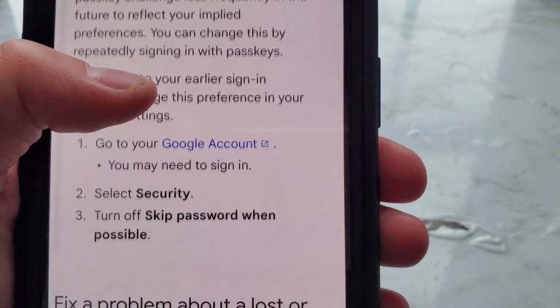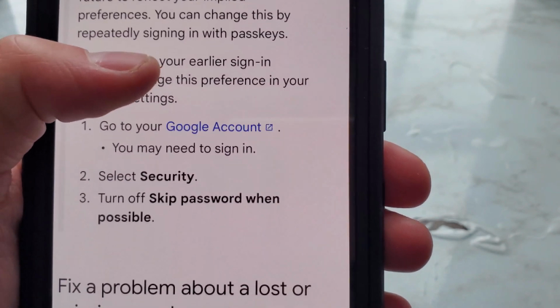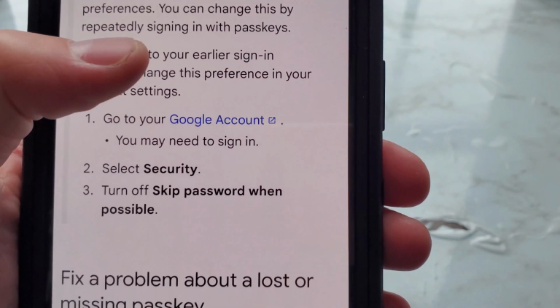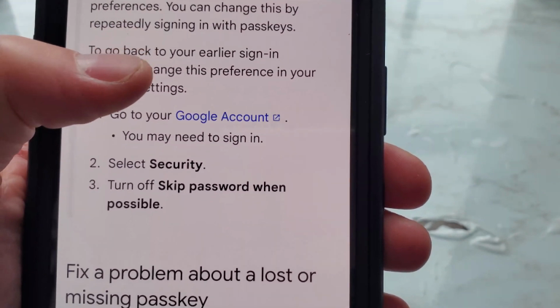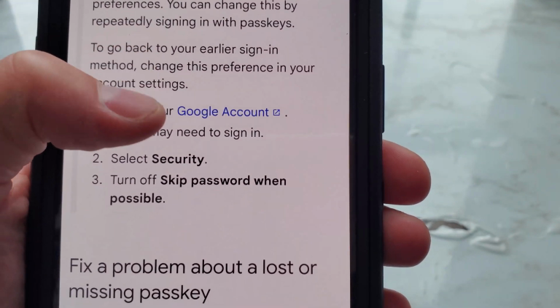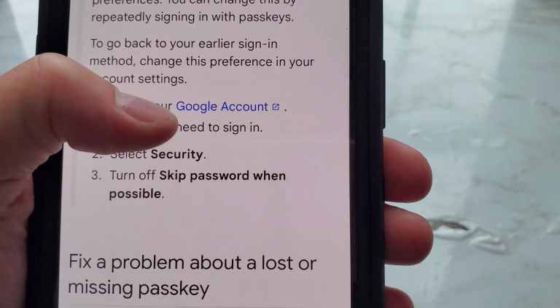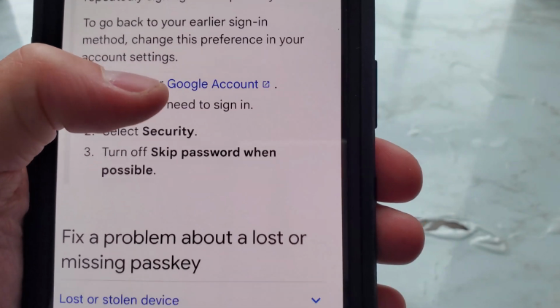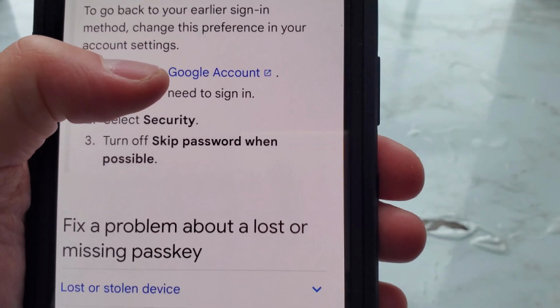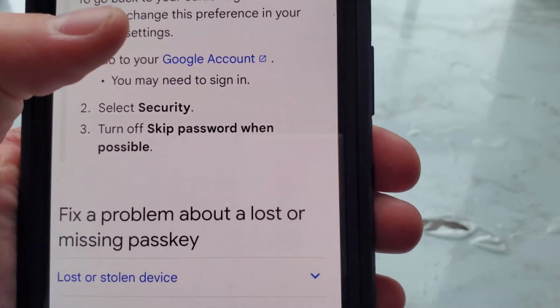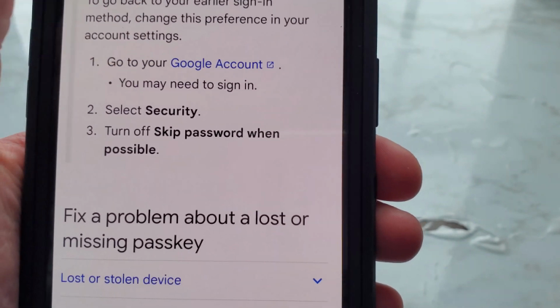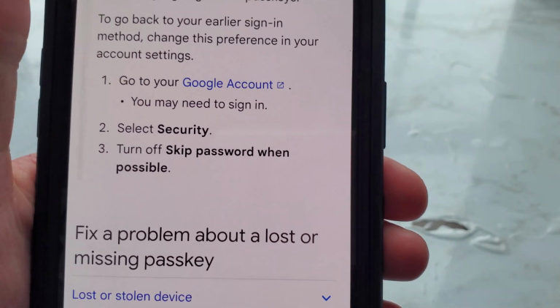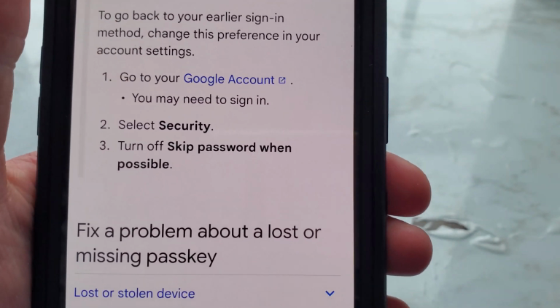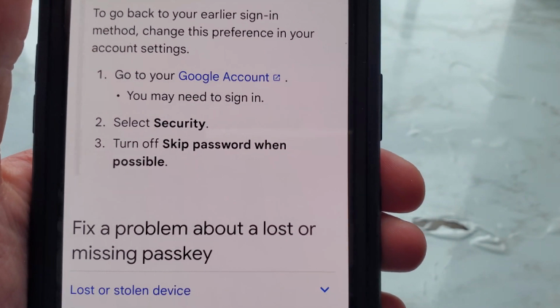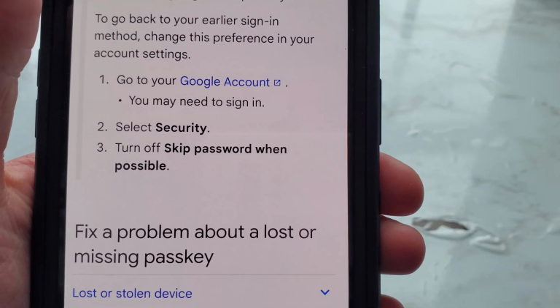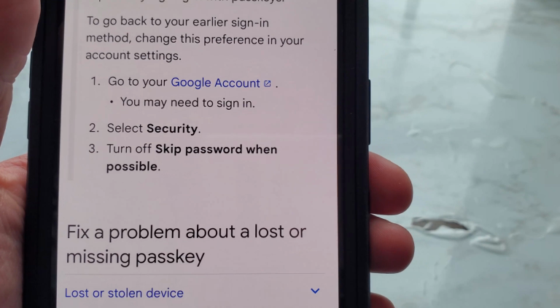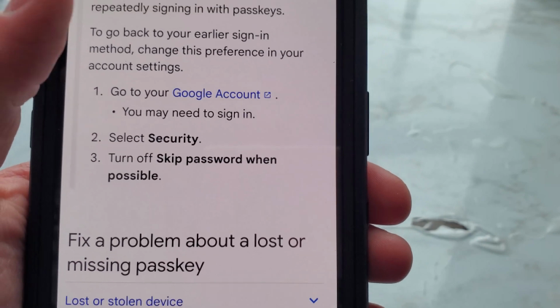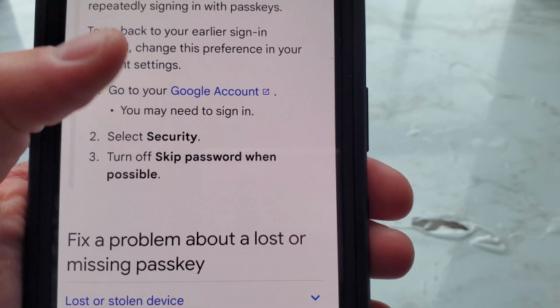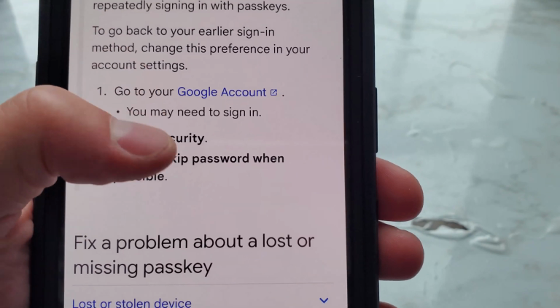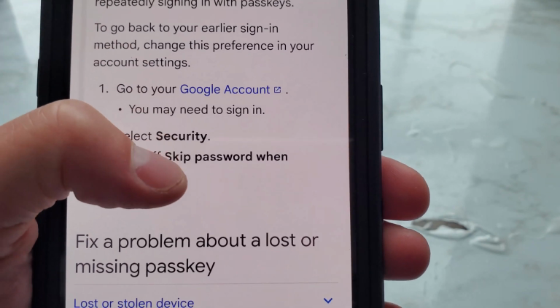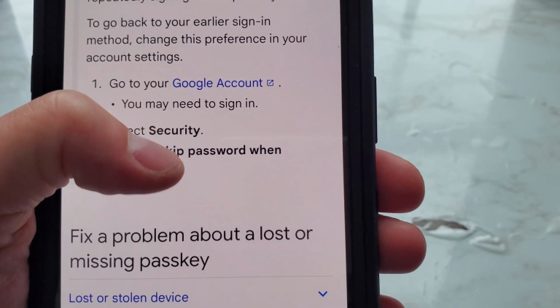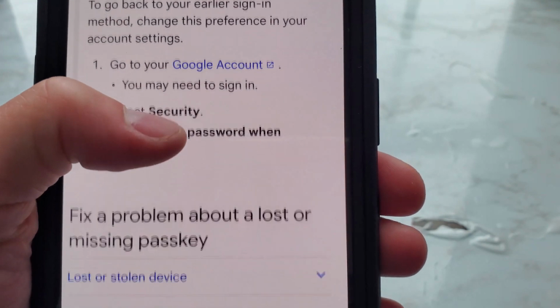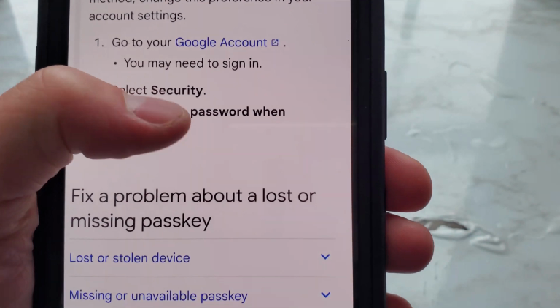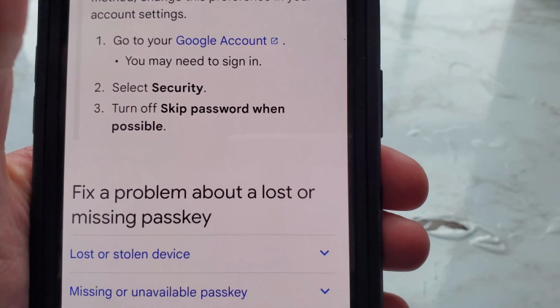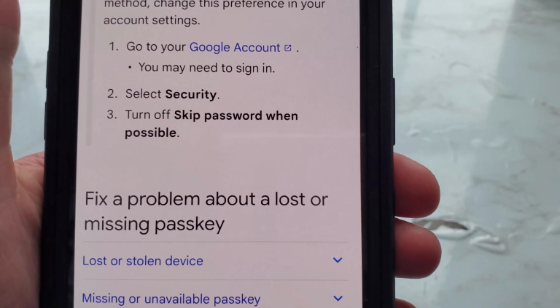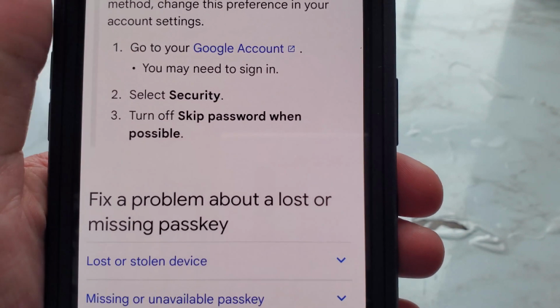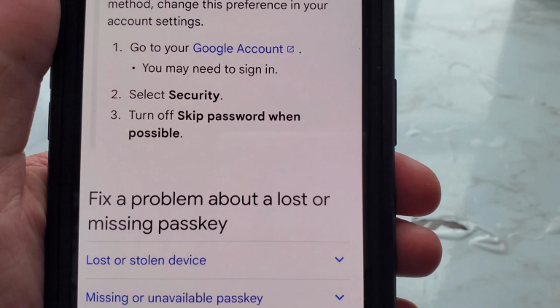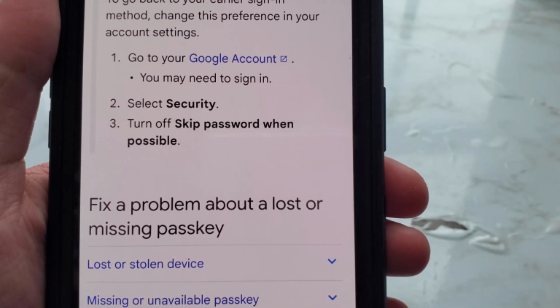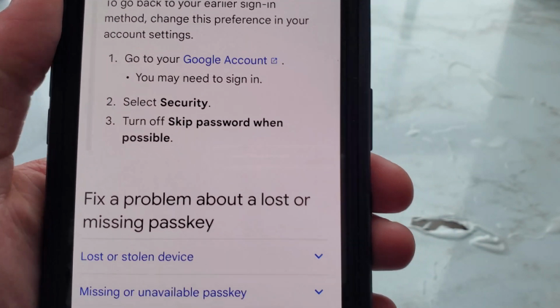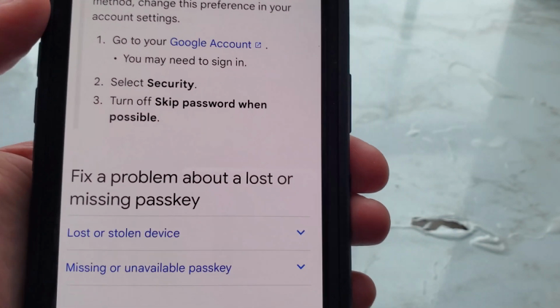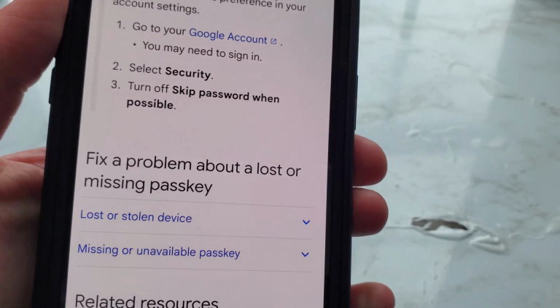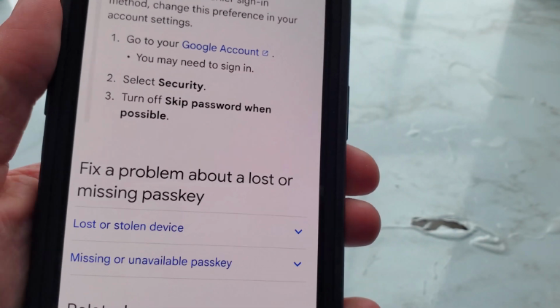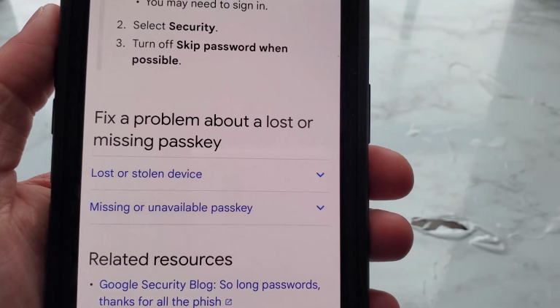To go back to your earlier sign-in method, change the preference in your account settings: go to your Google account — you may need to sign in — select Security, then turn off 'Skip passwords when possible.'